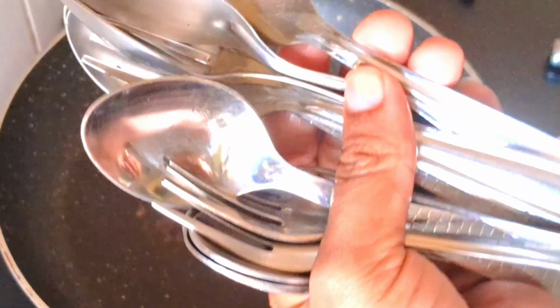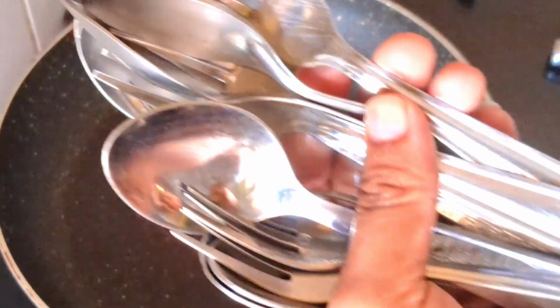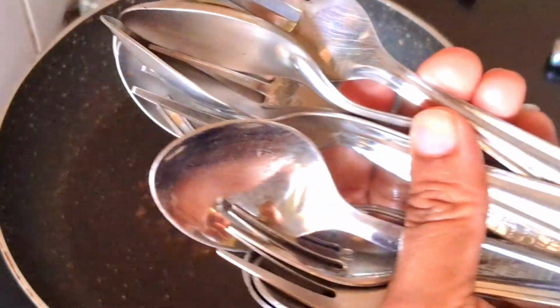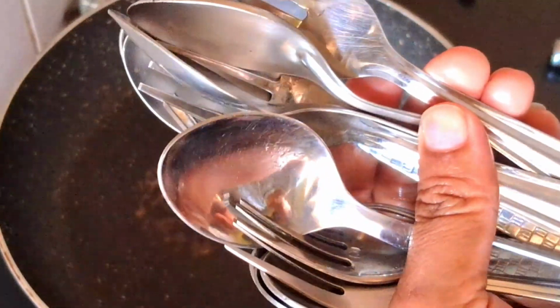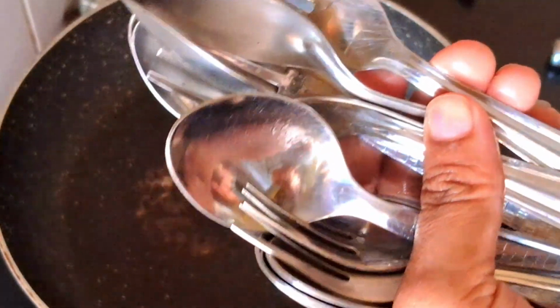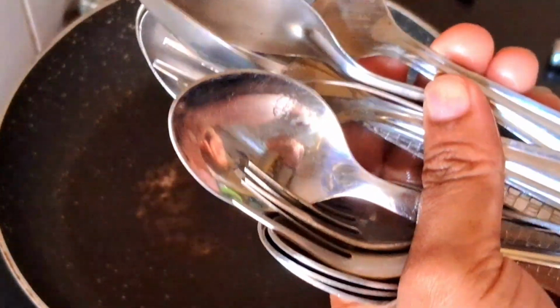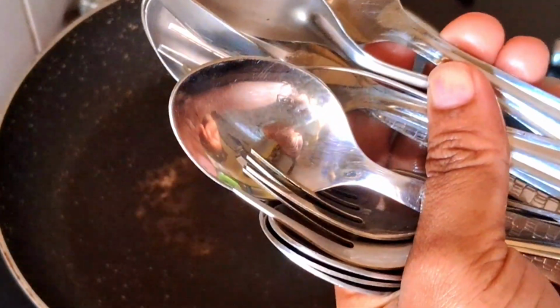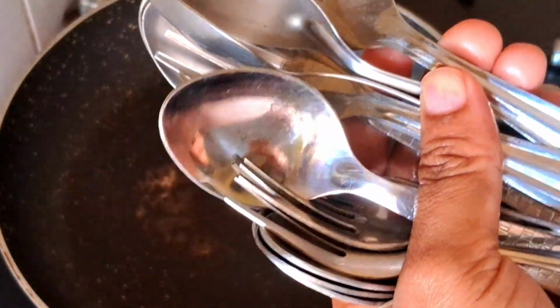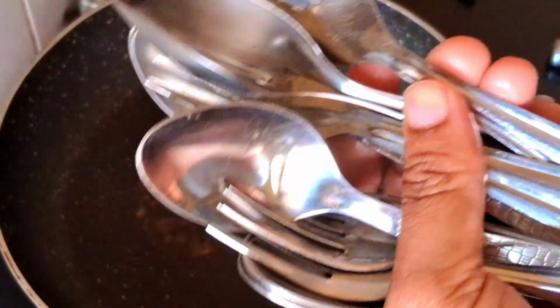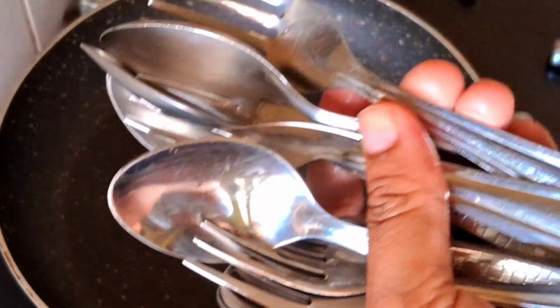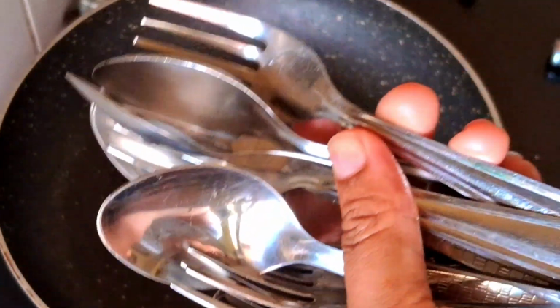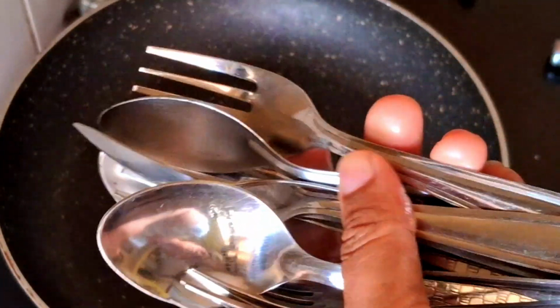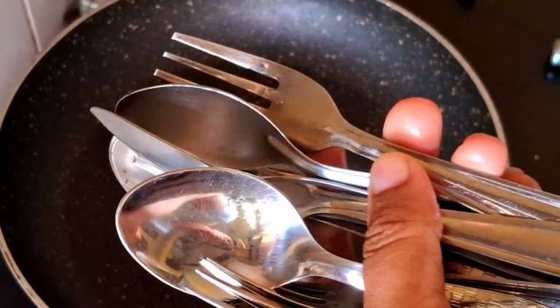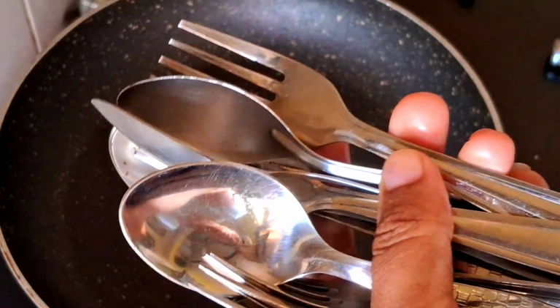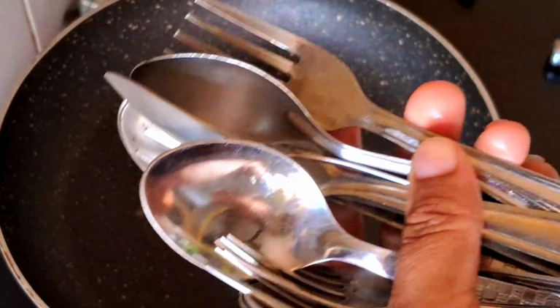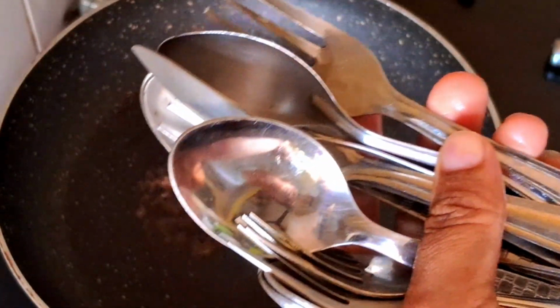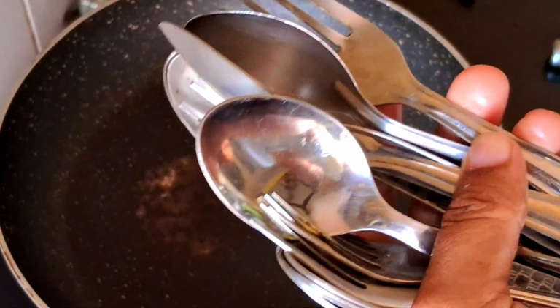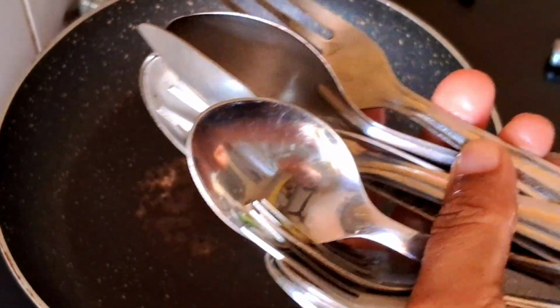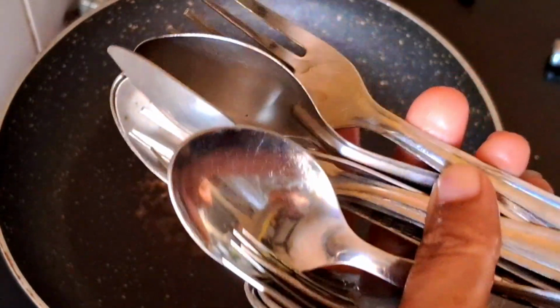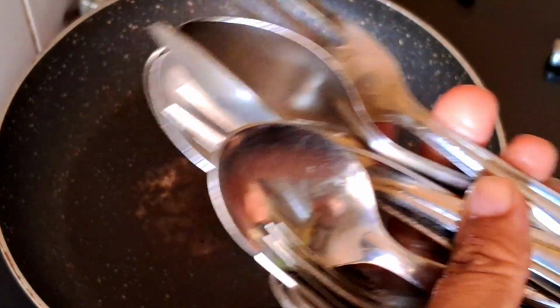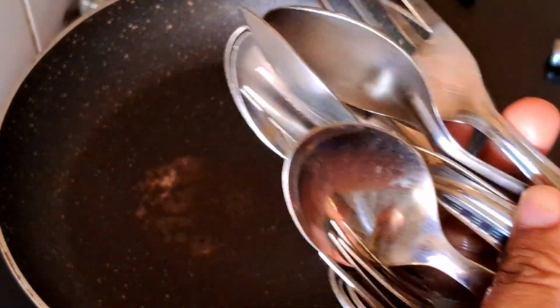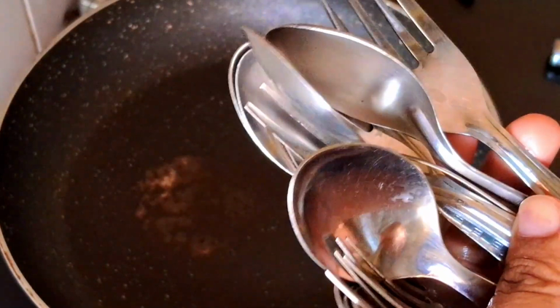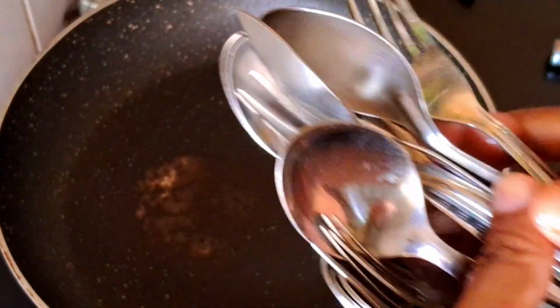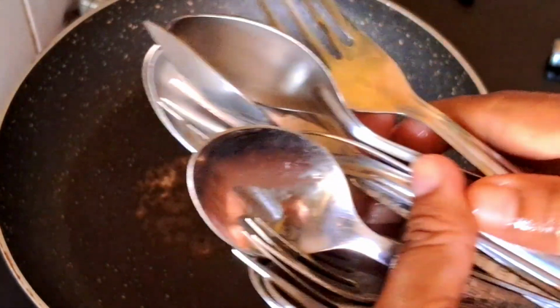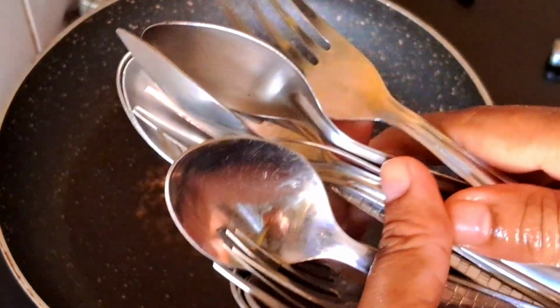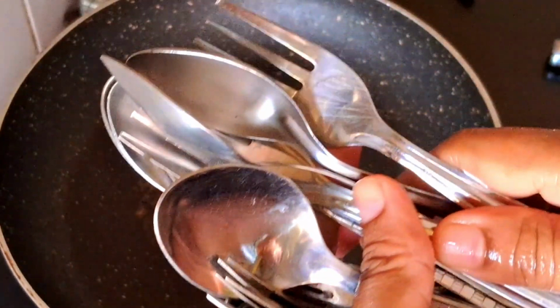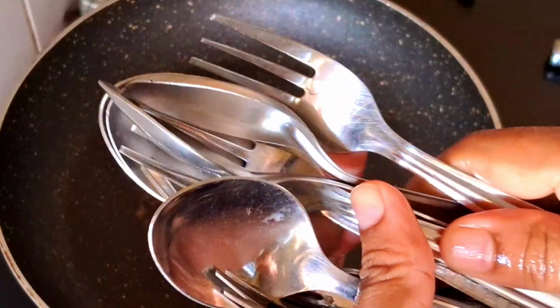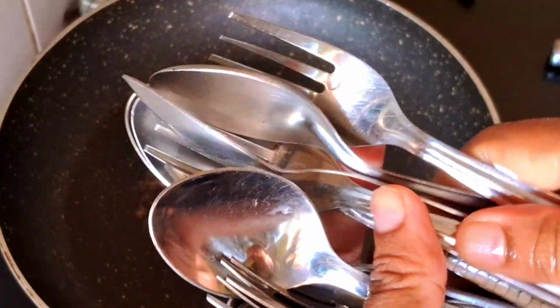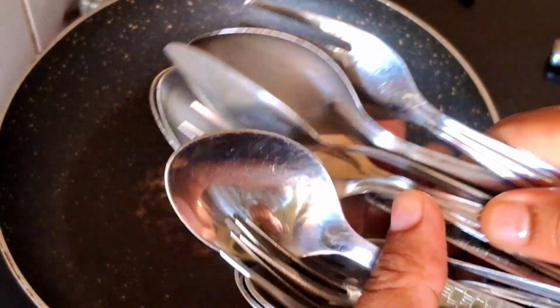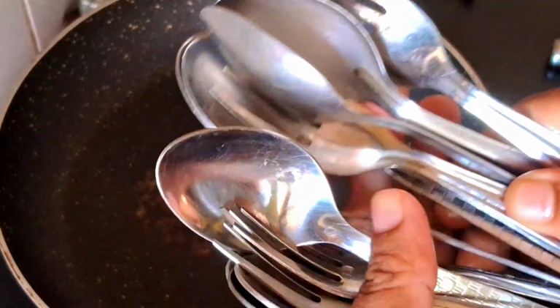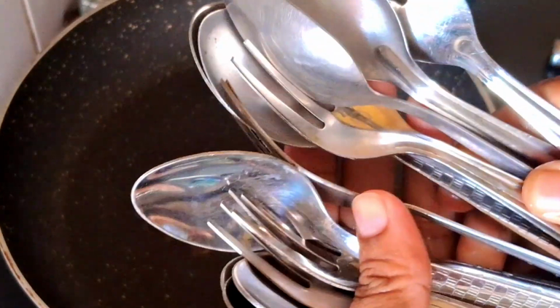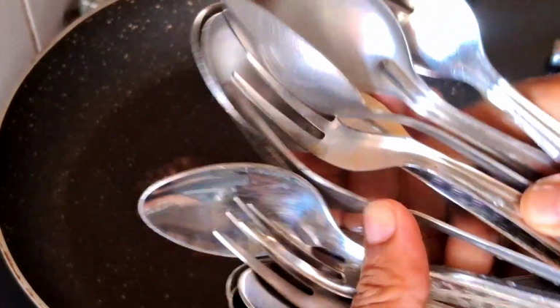Hi friends, I am going to use this video today. I am going to use this kitchen tip.